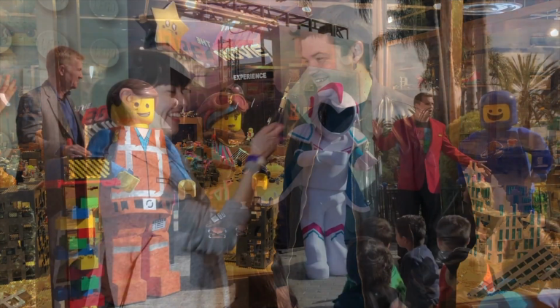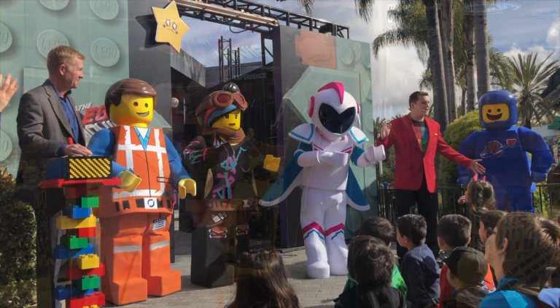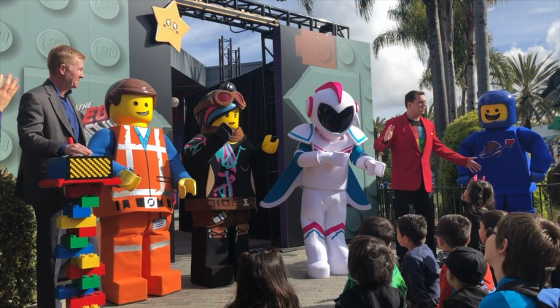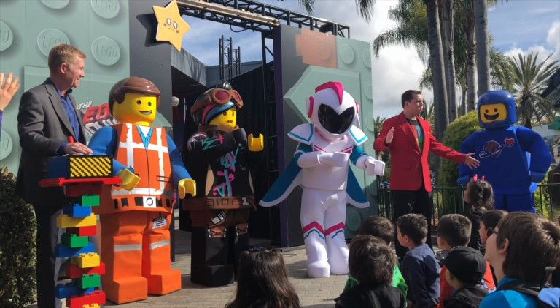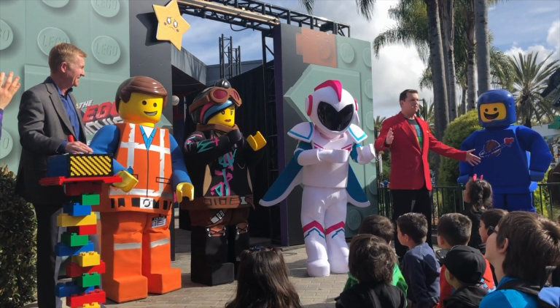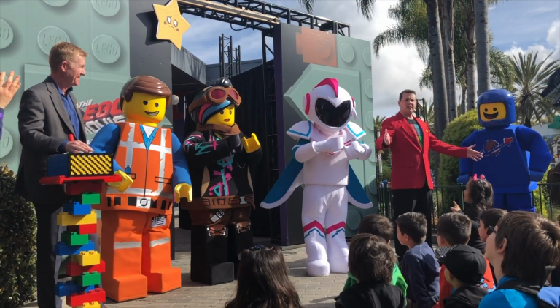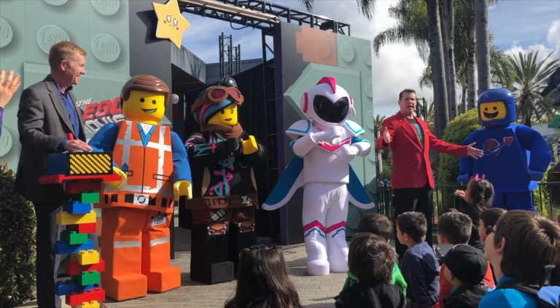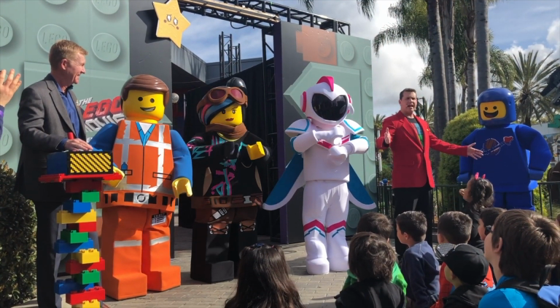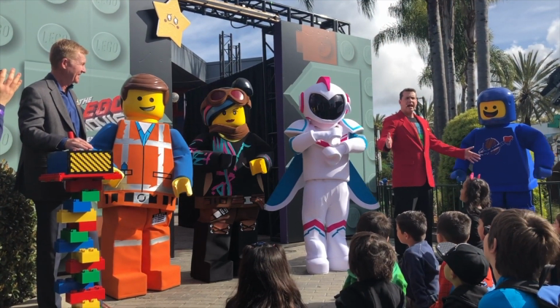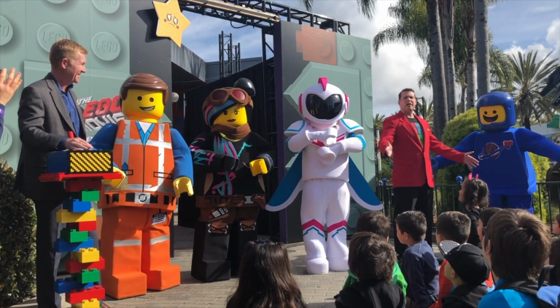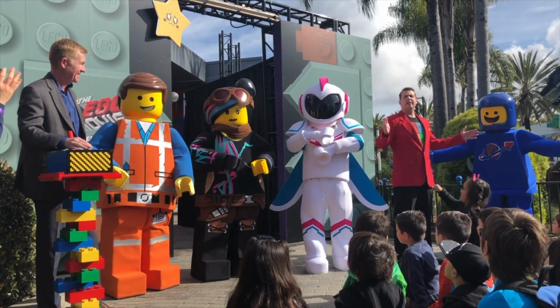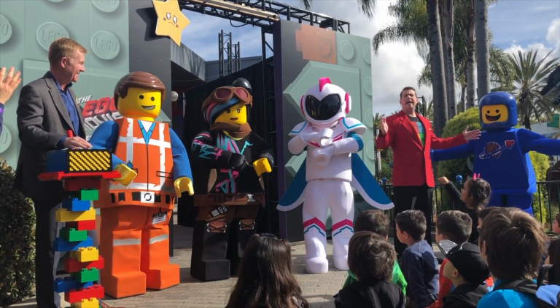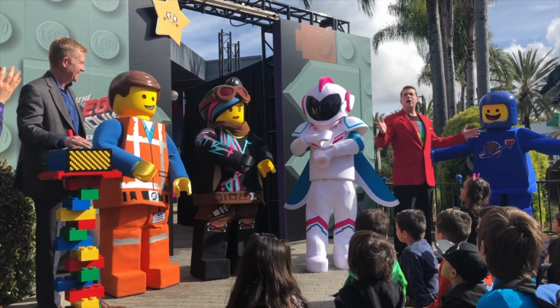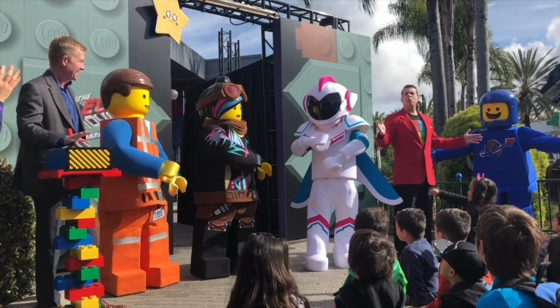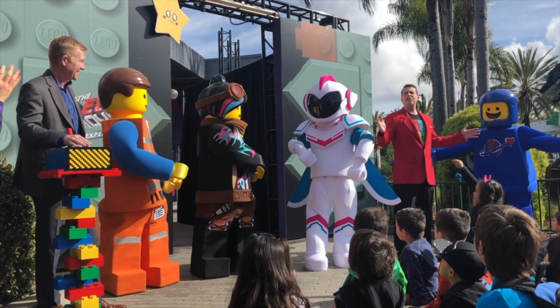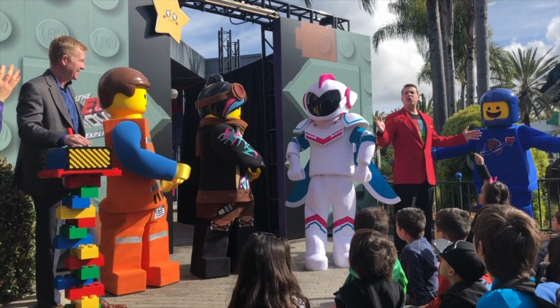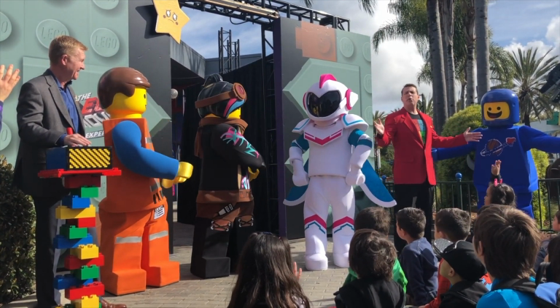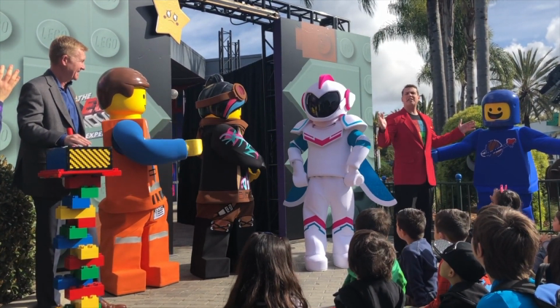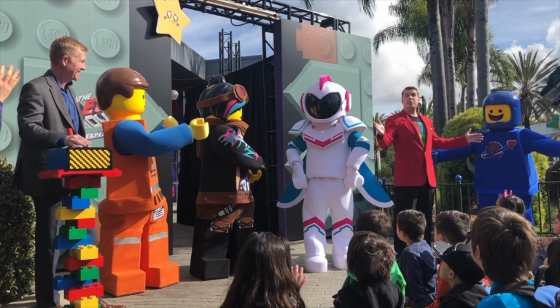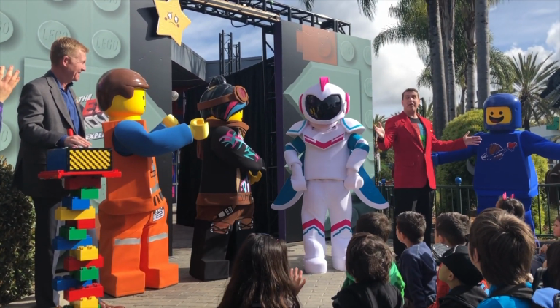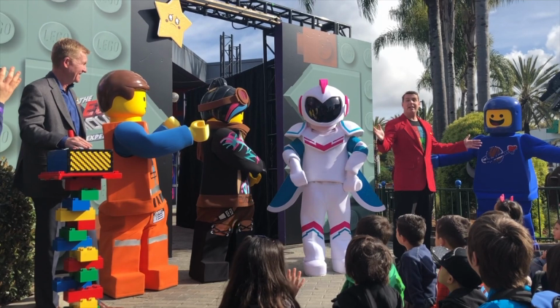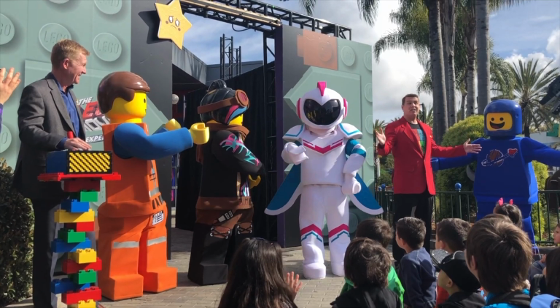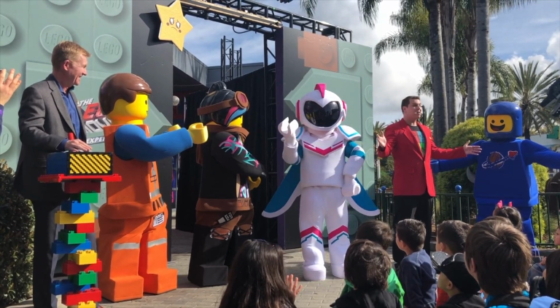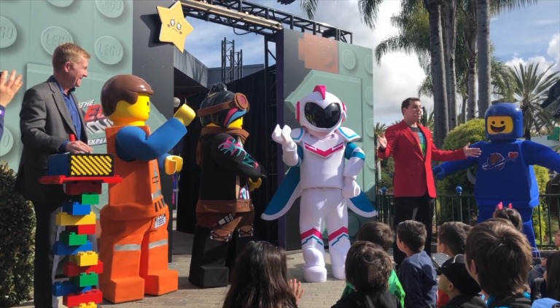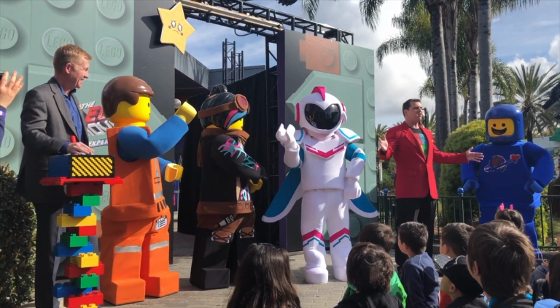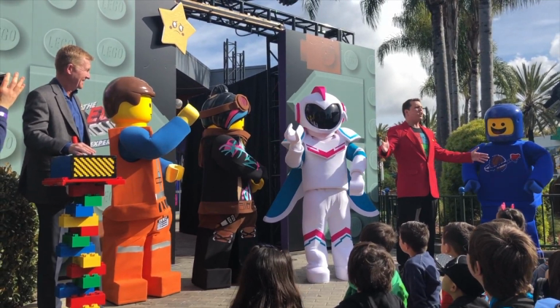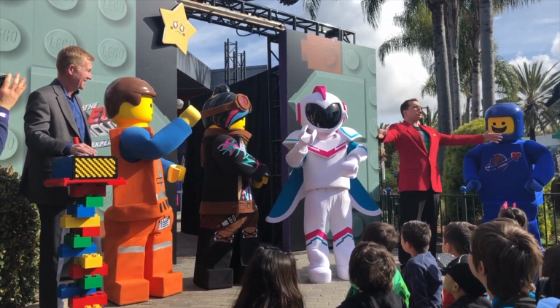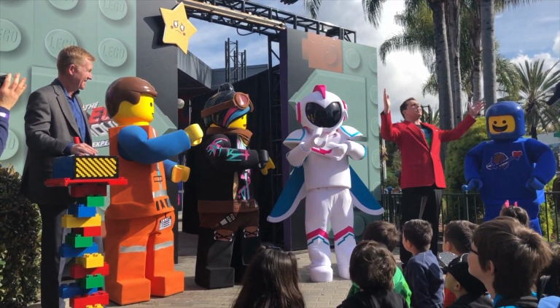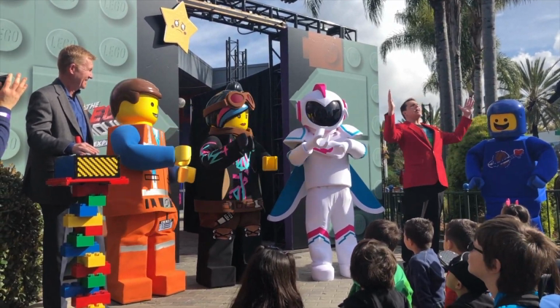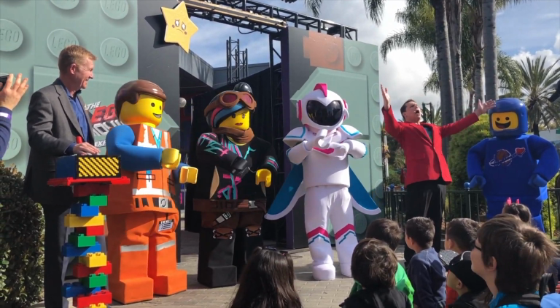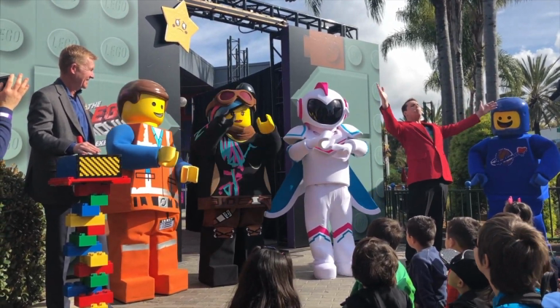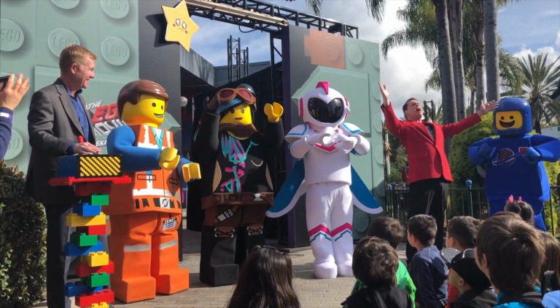It's finally time for me to say that the Lego Movie 2 Experience is officially open!